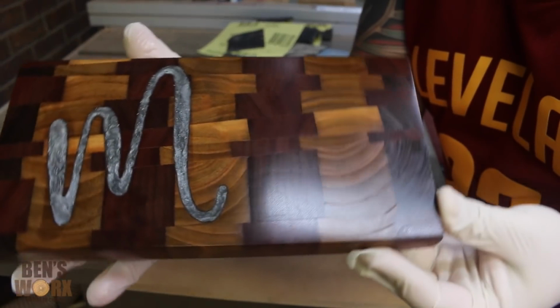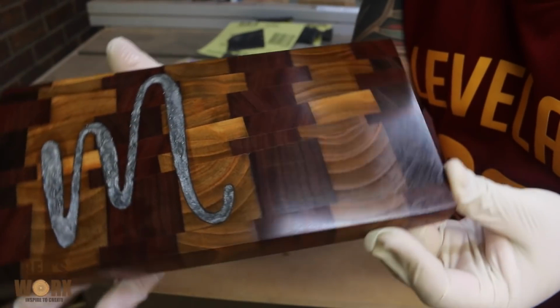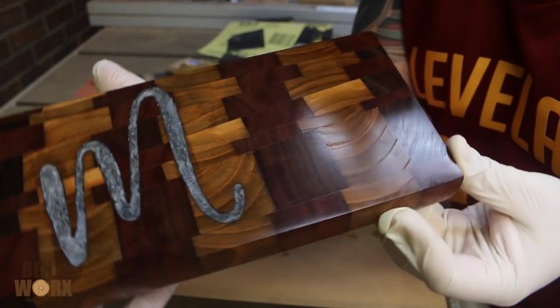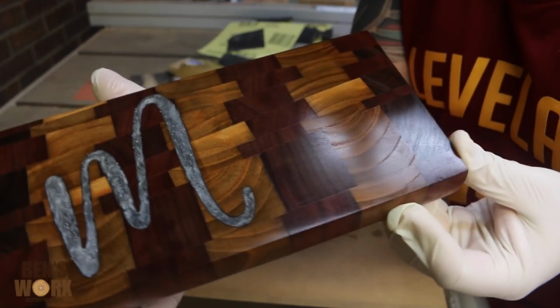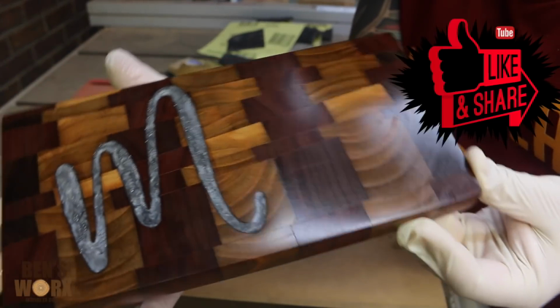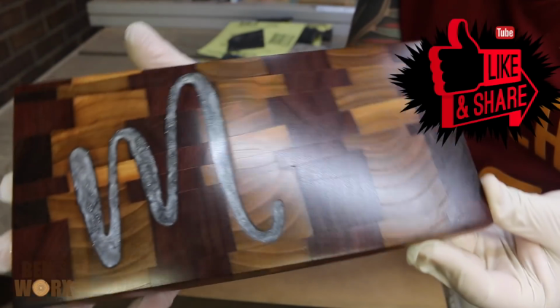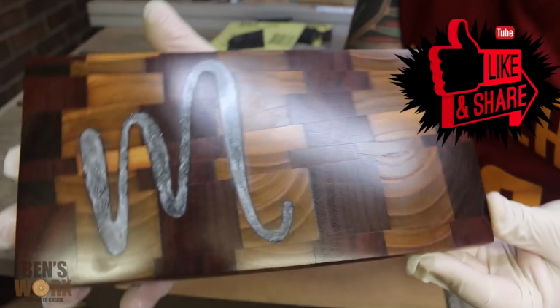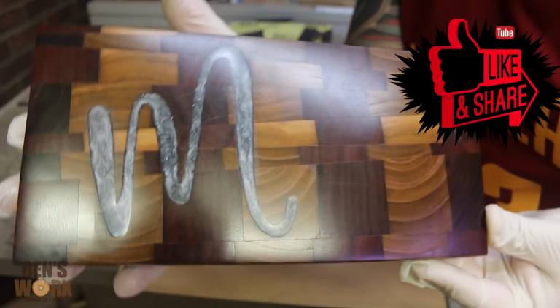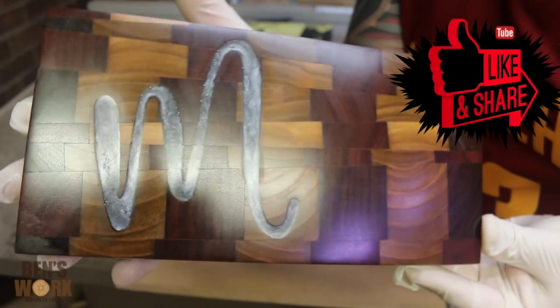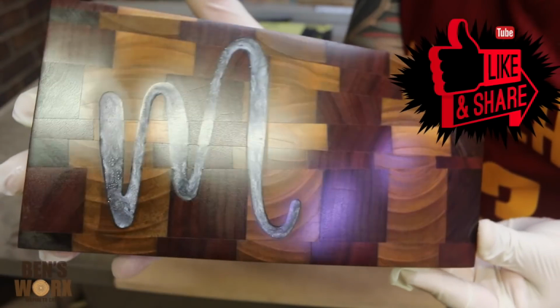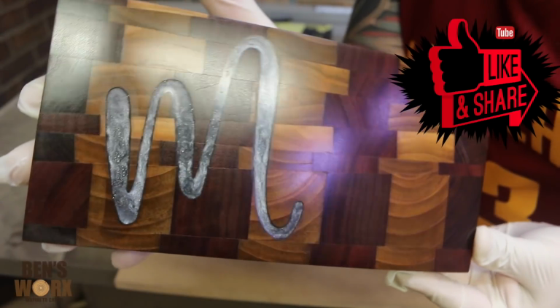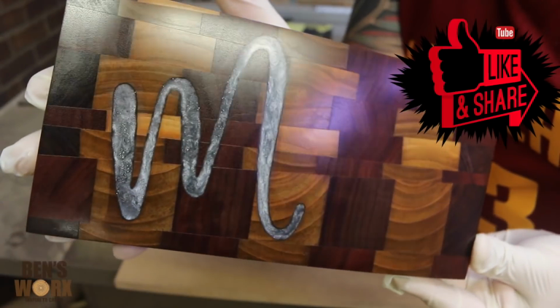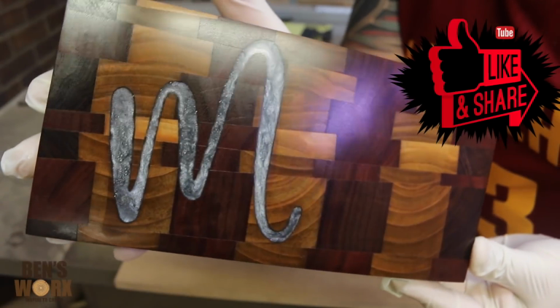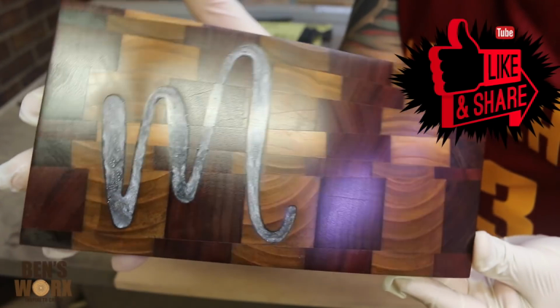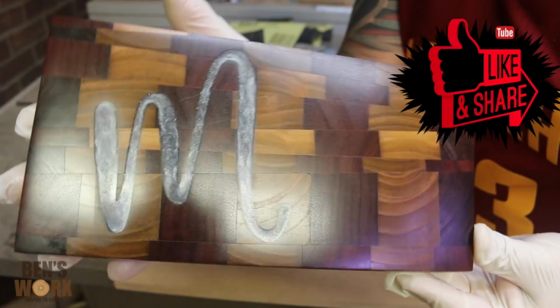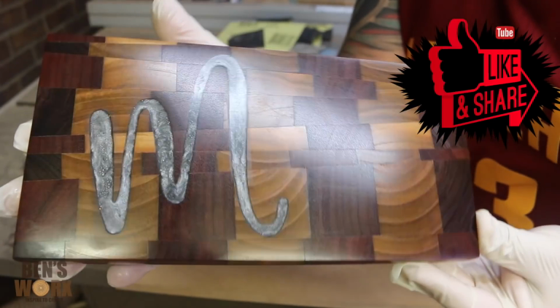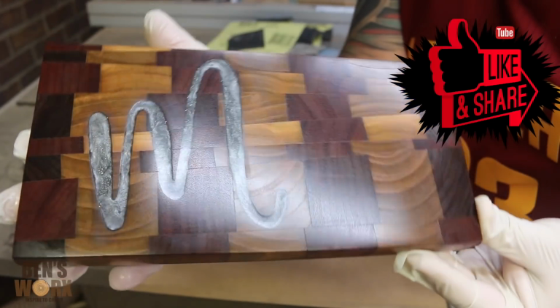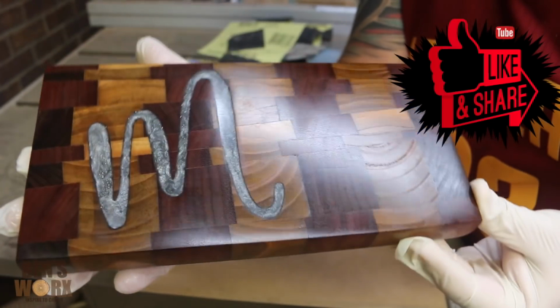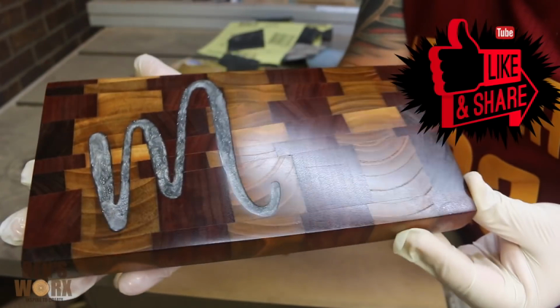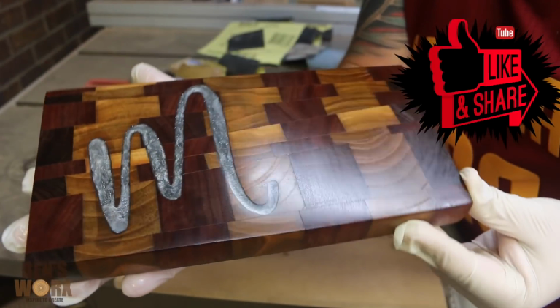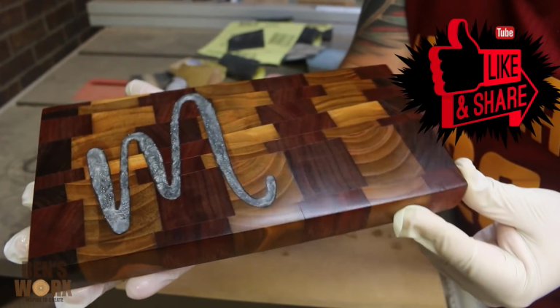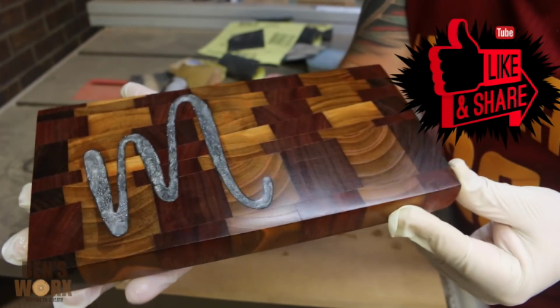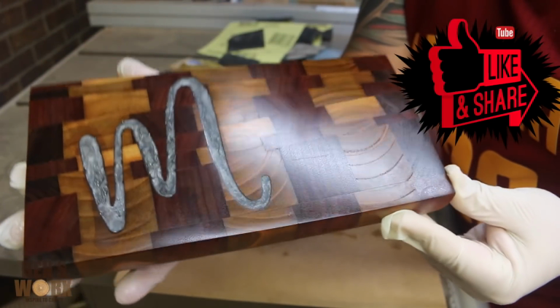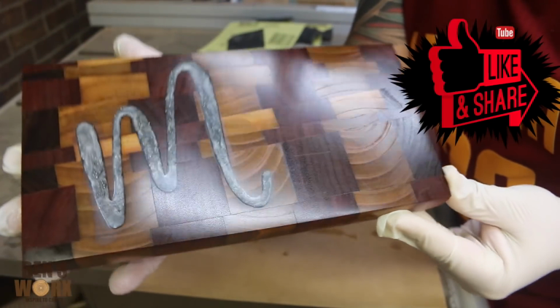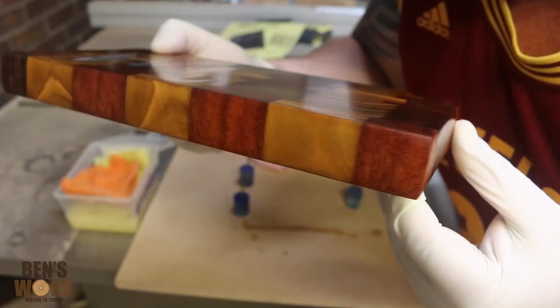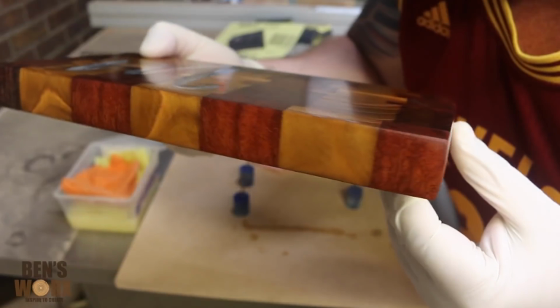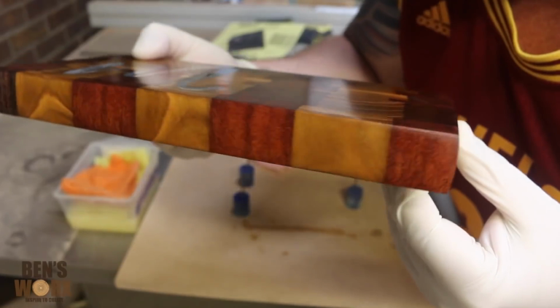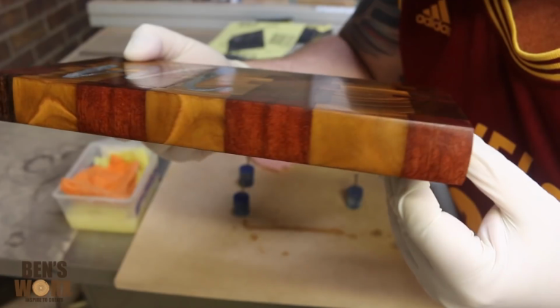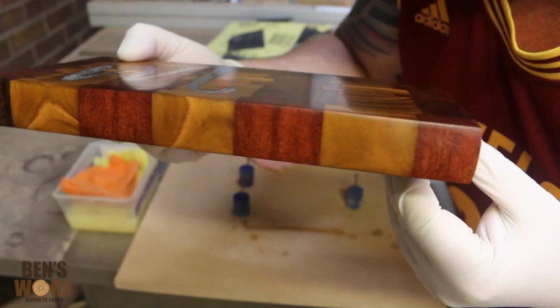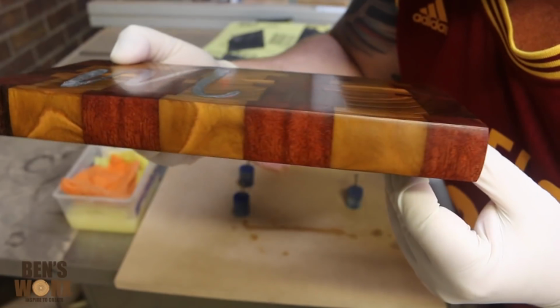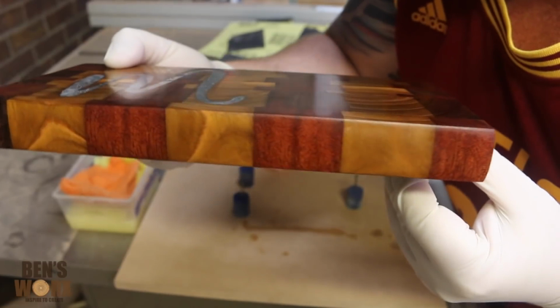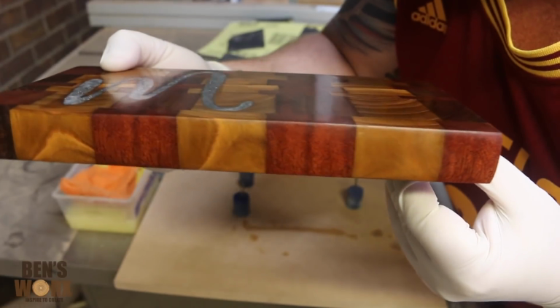I hope you enjoyed this quick episode of my cheese board. Thanks for watching and I'll catch you next time.